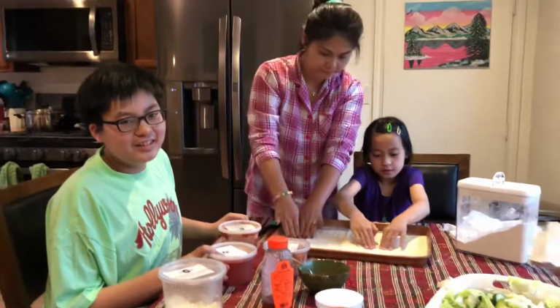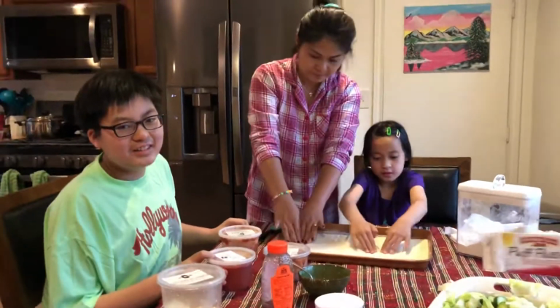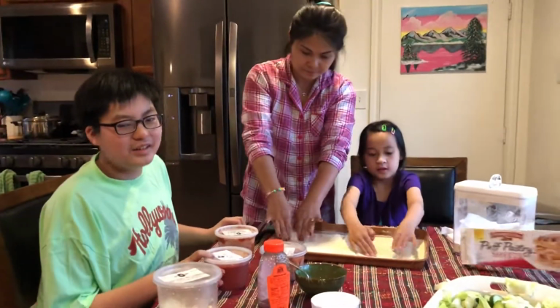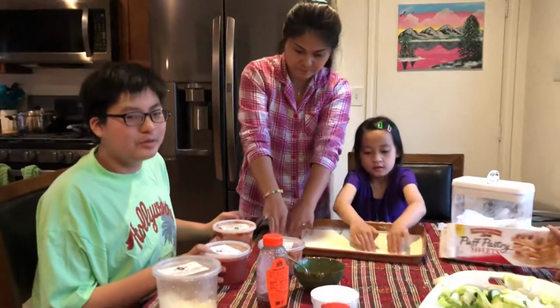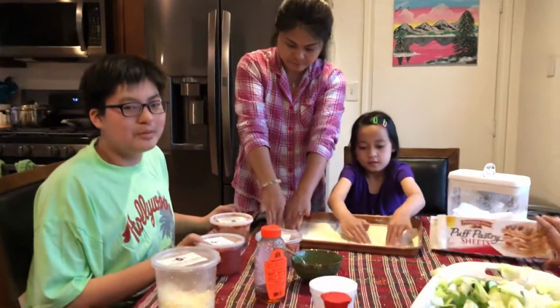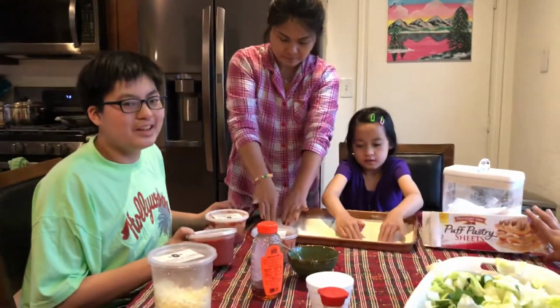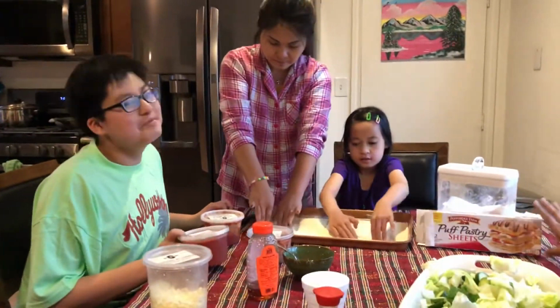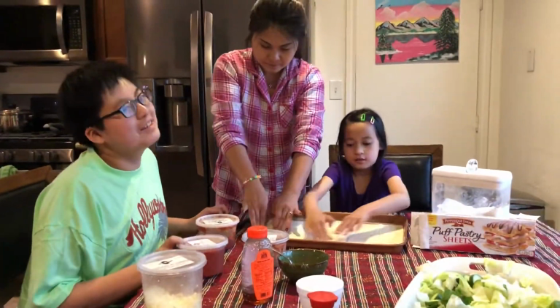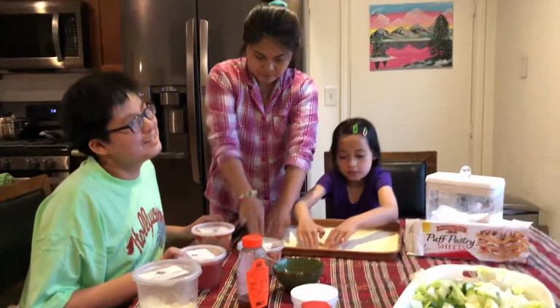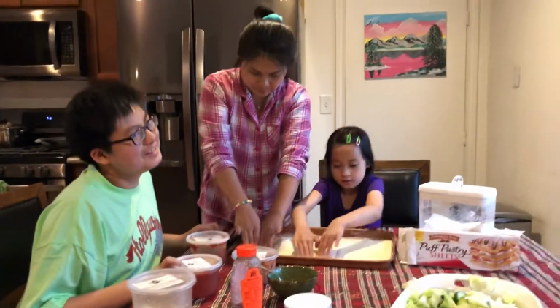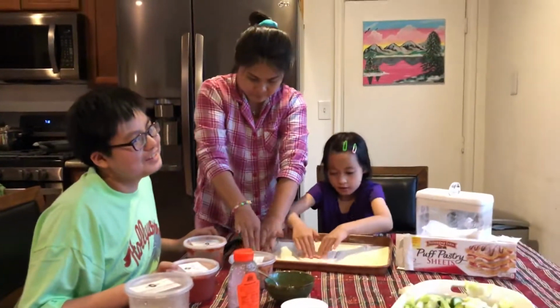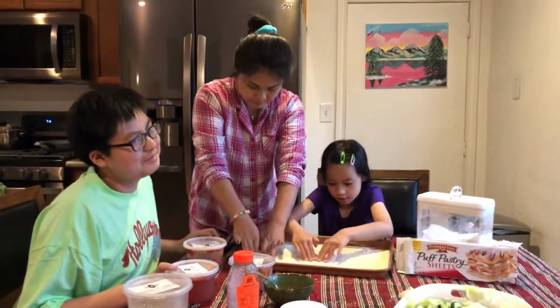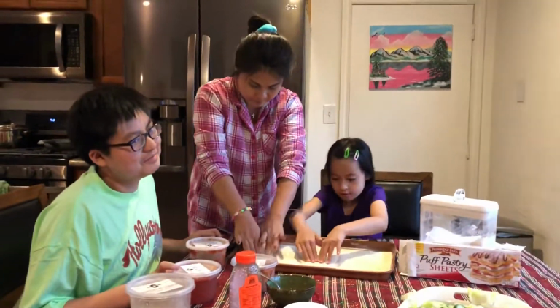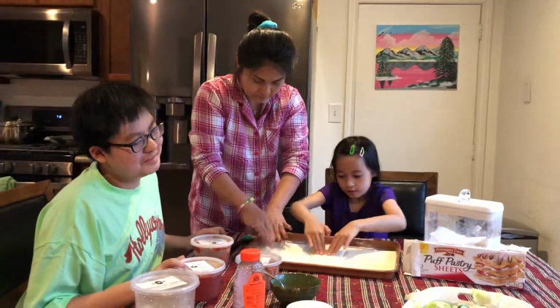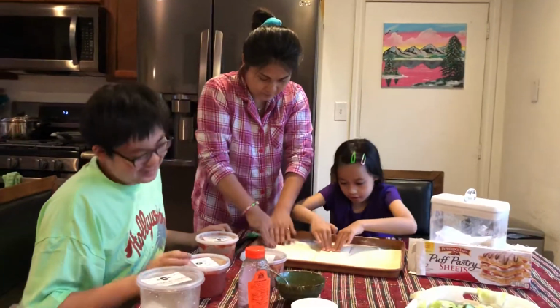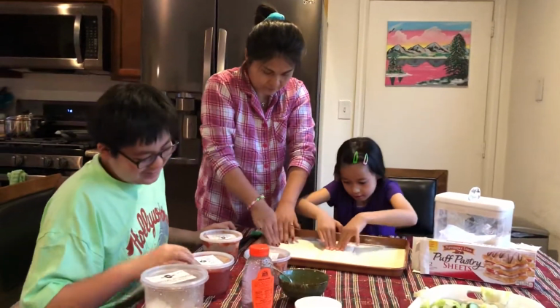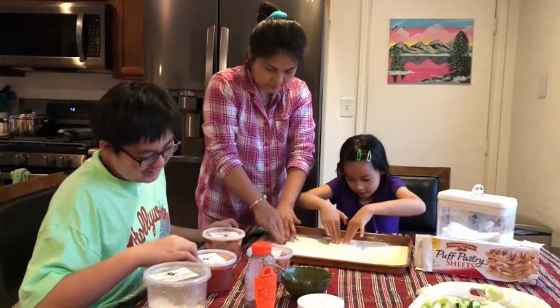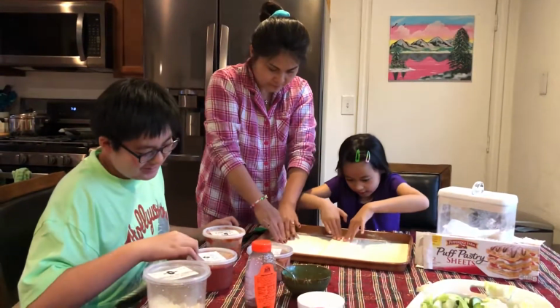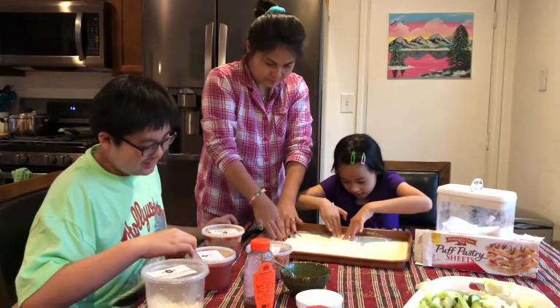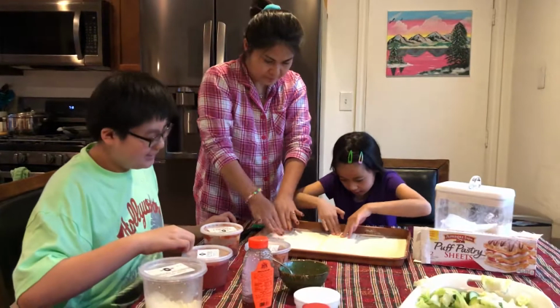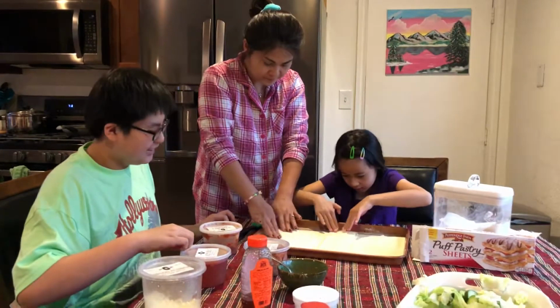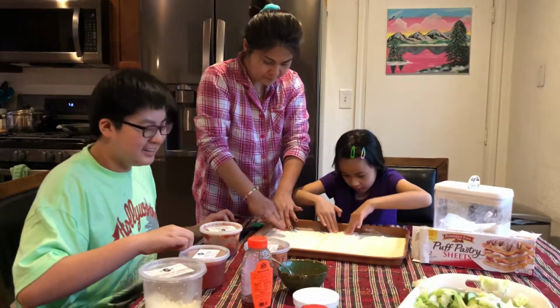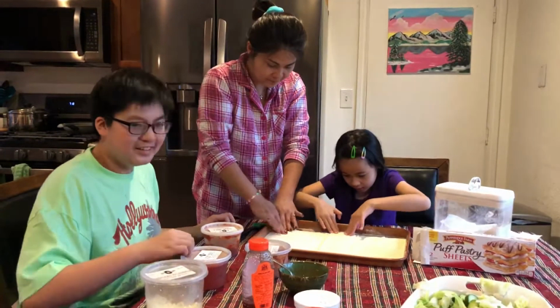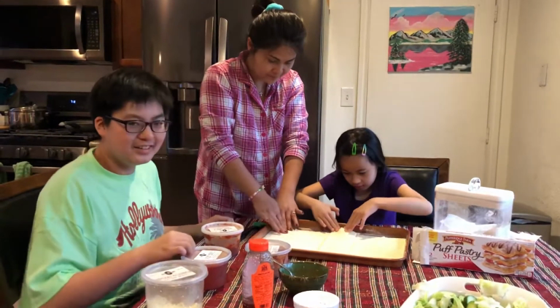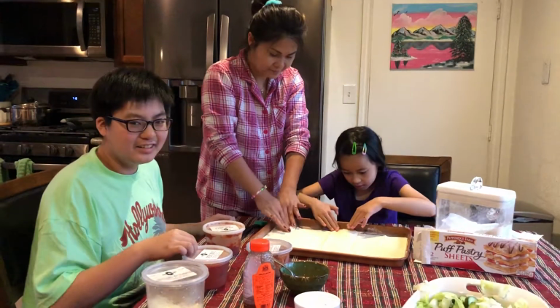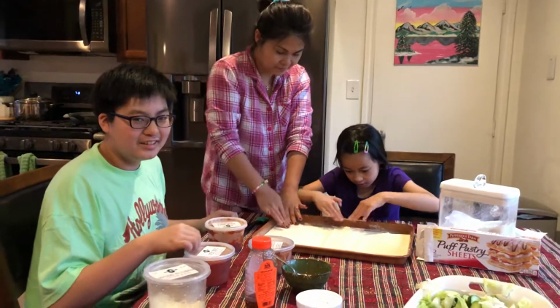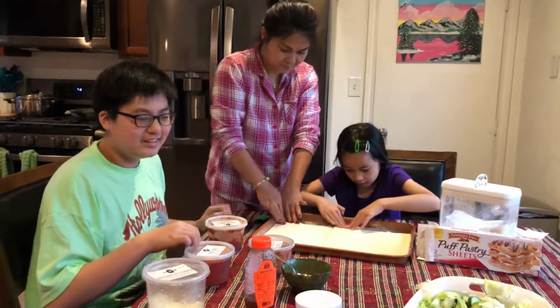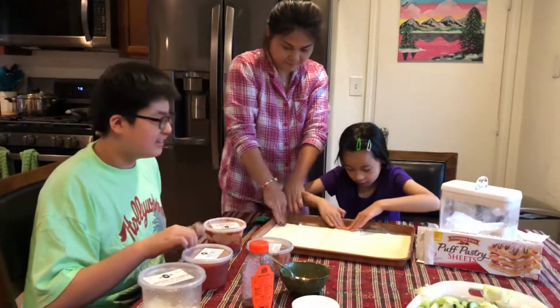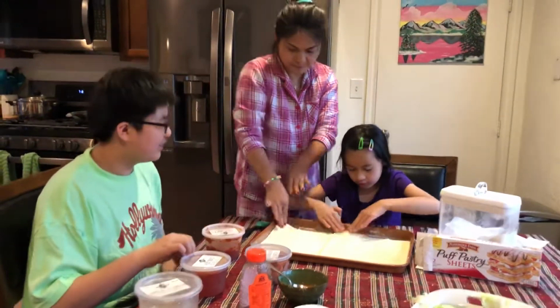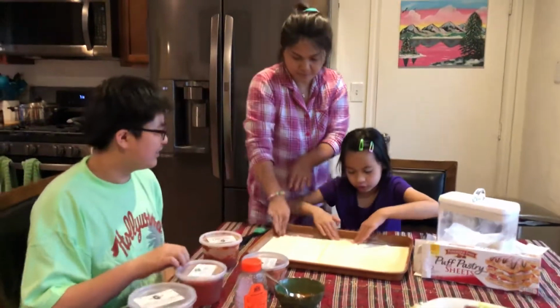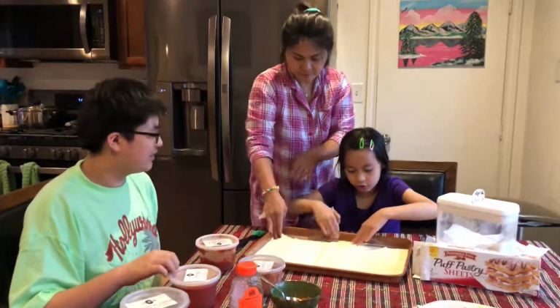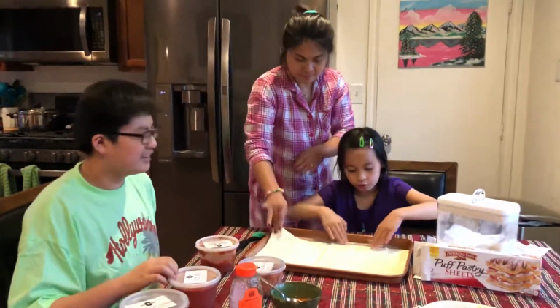So we're making pictures. What do you do? Oh, there's dough.